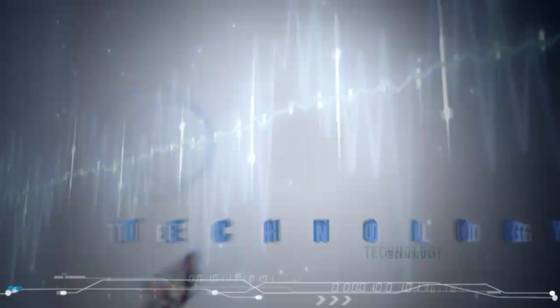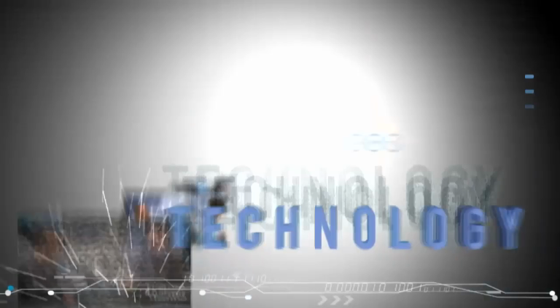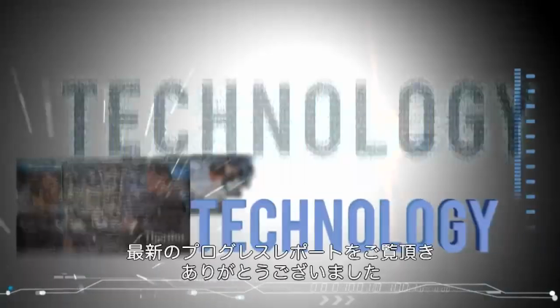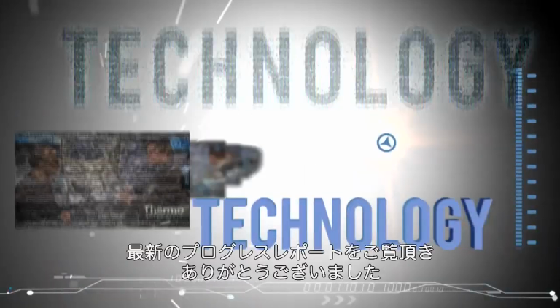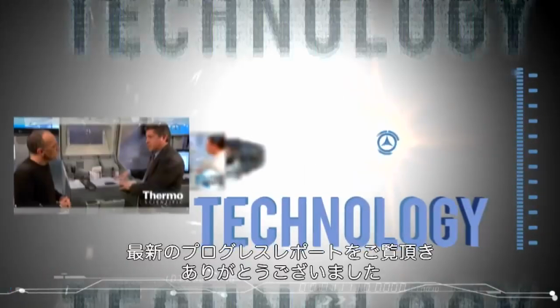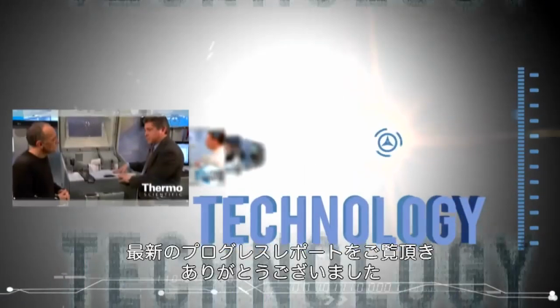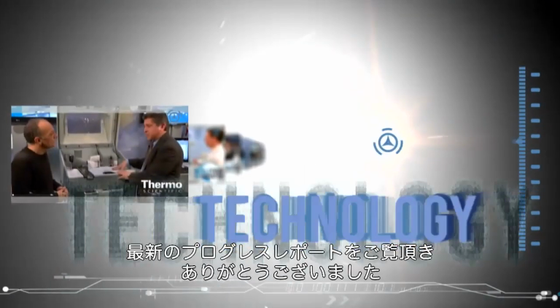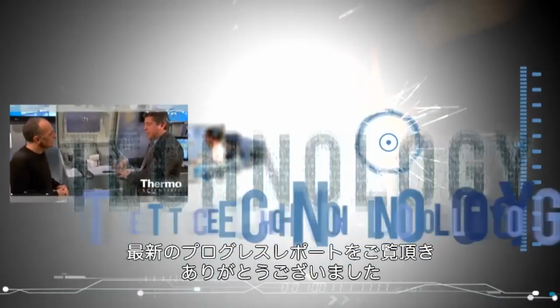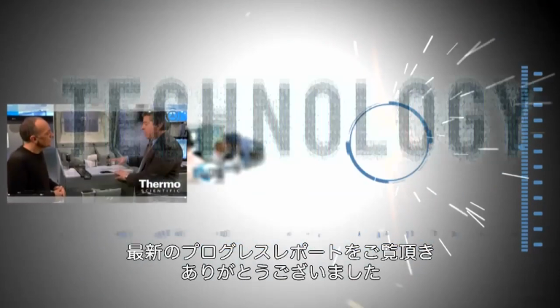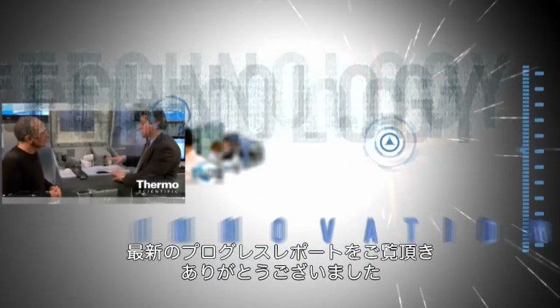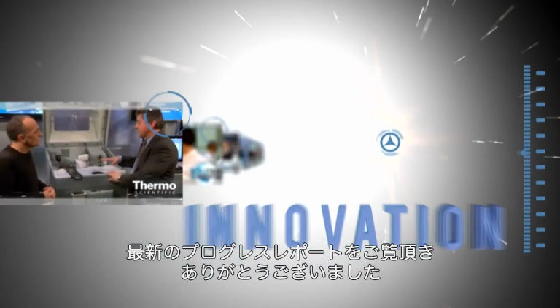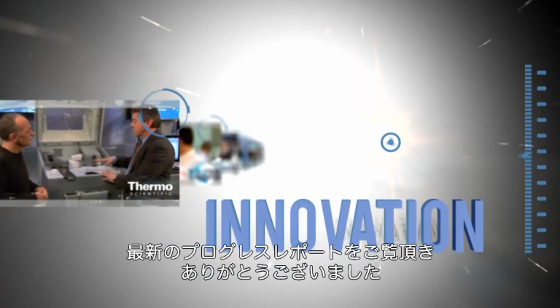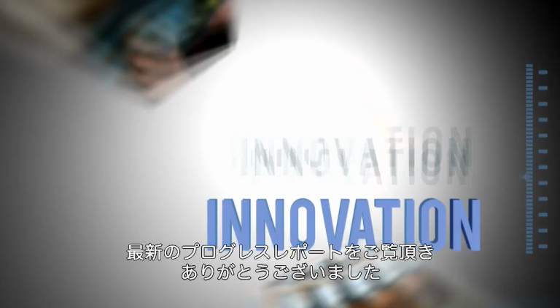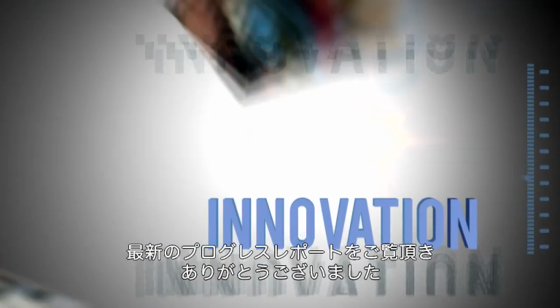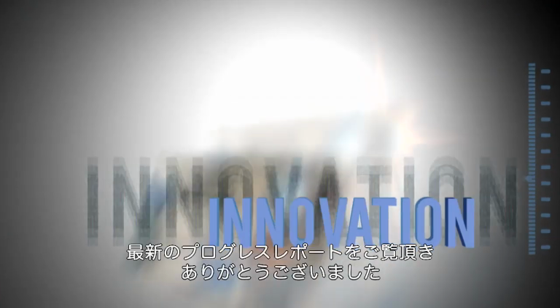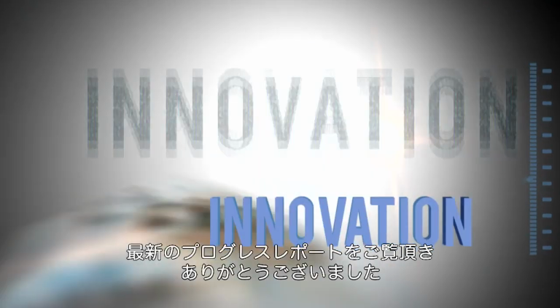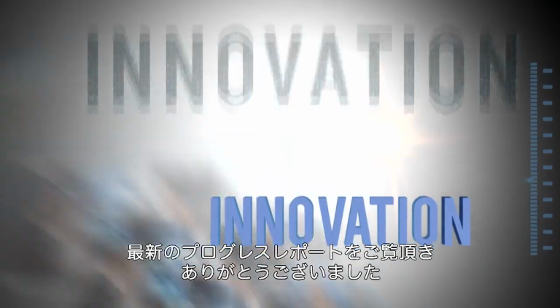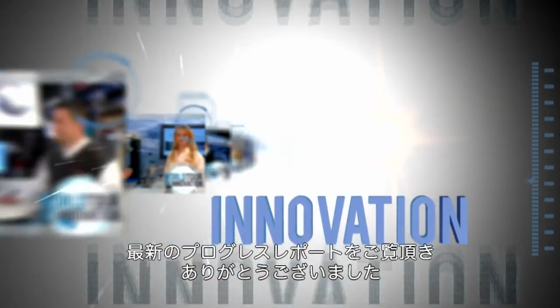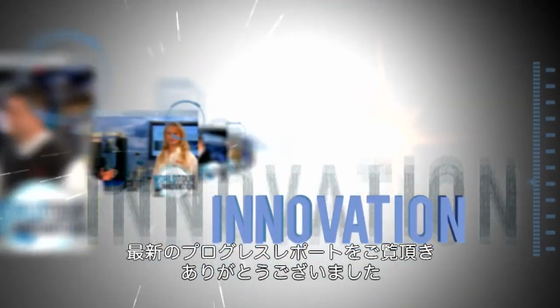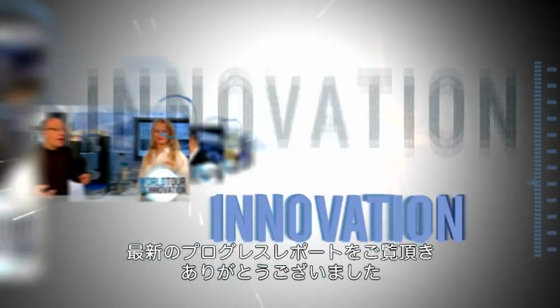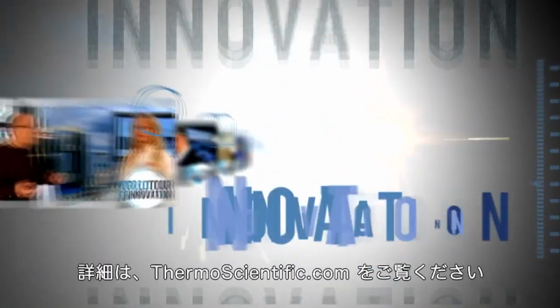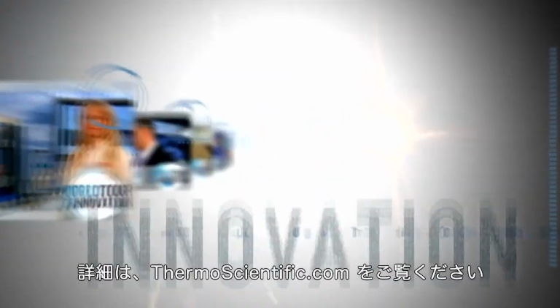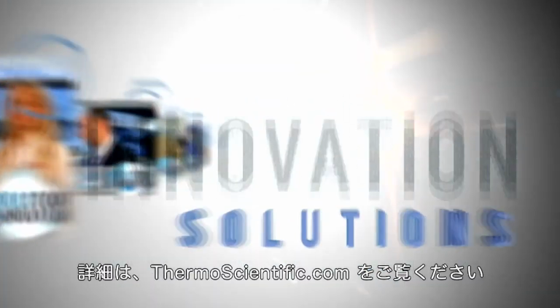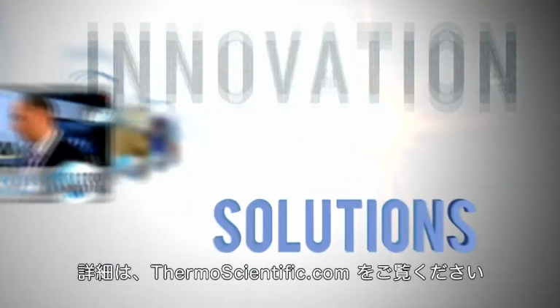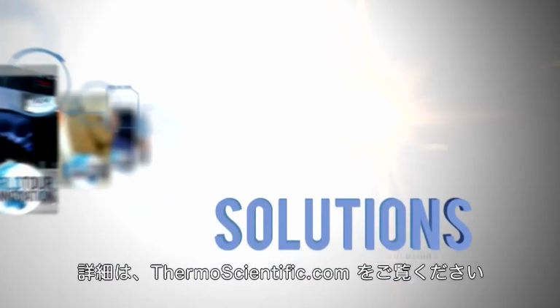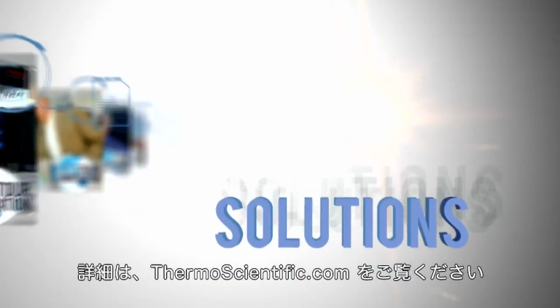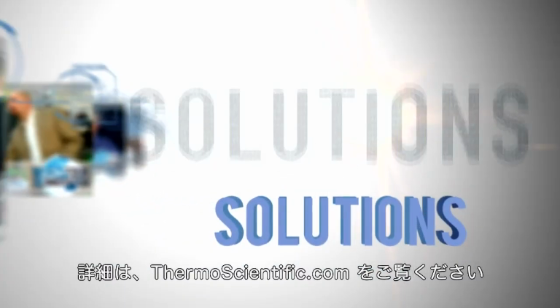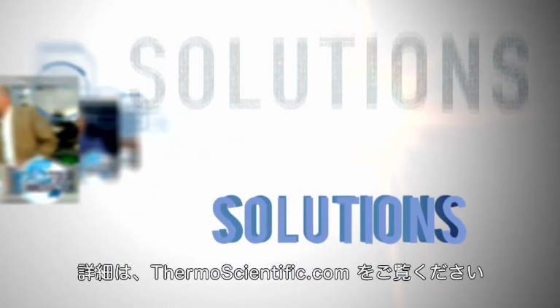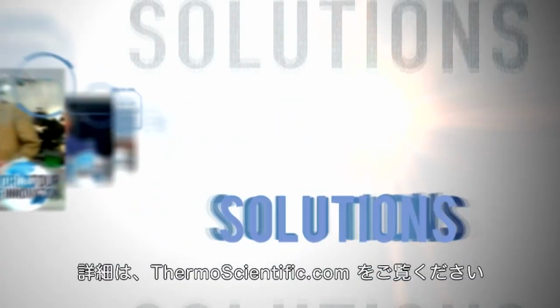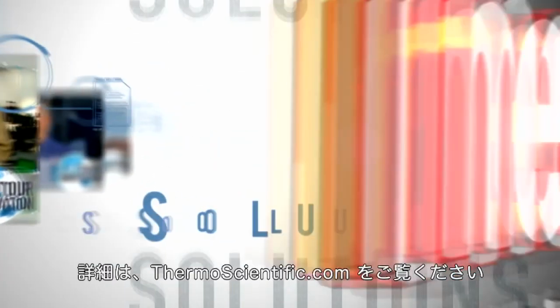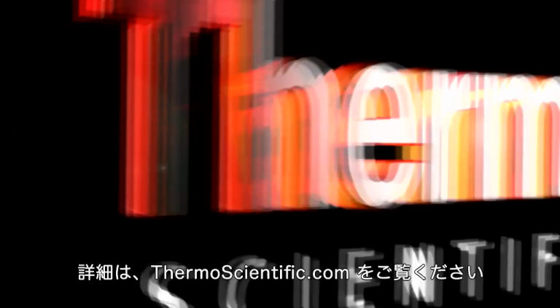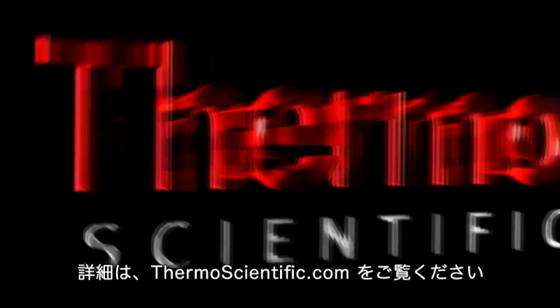Thanks for watching another Progress Report. See more at thermoscientific.com.